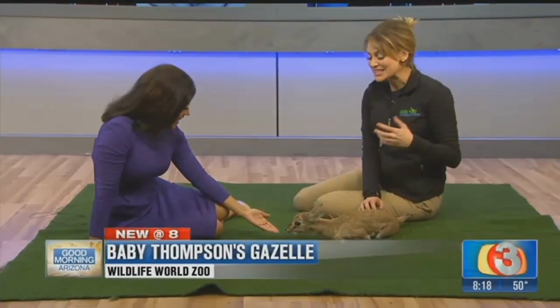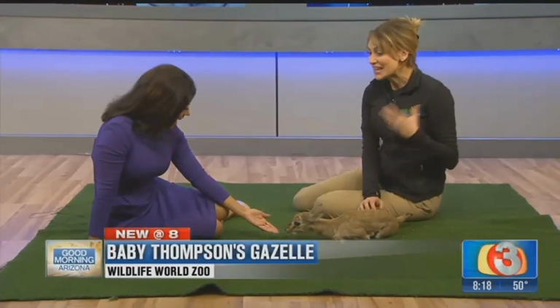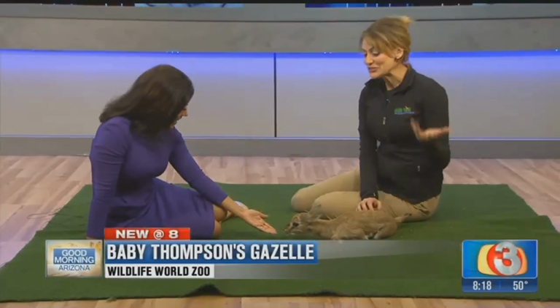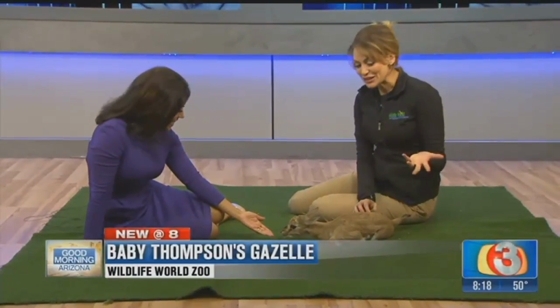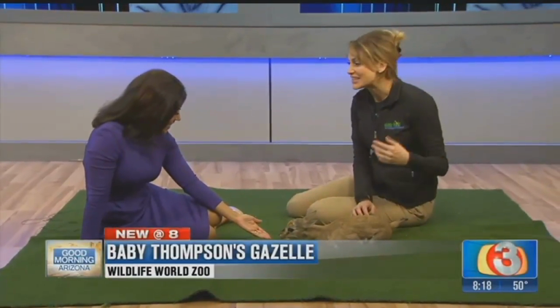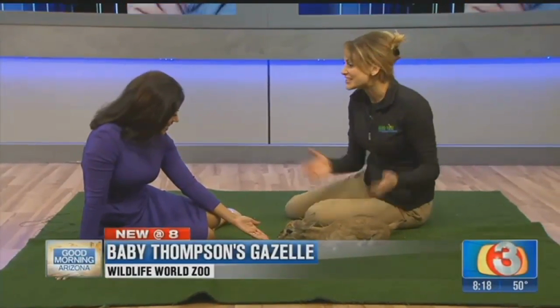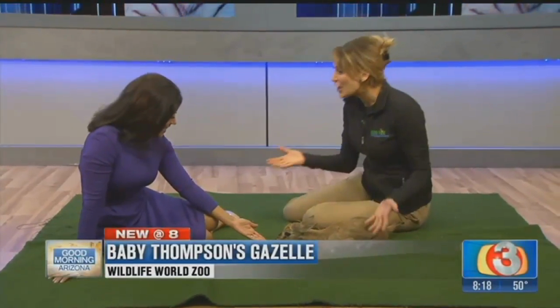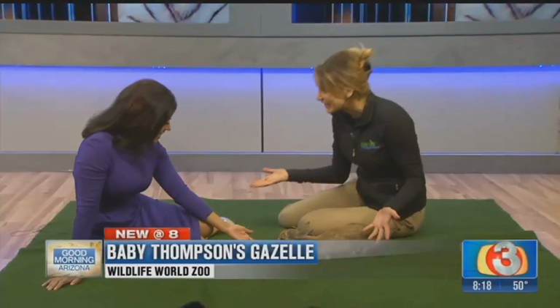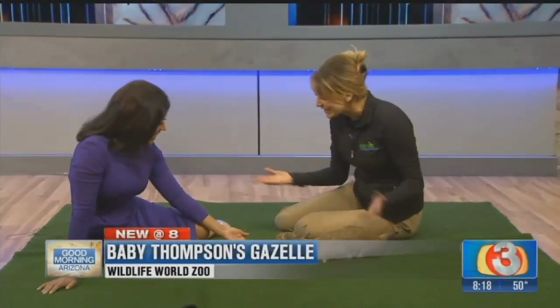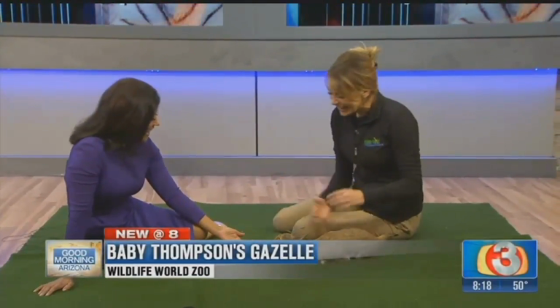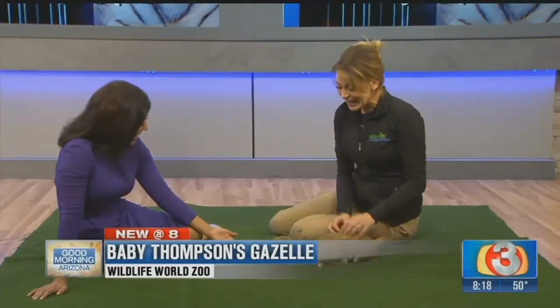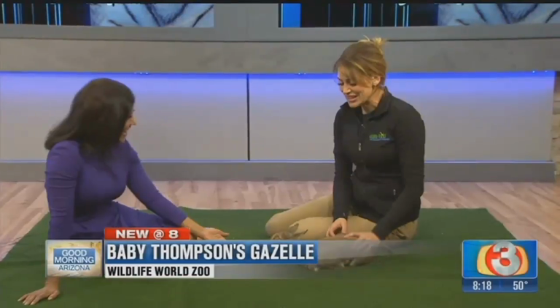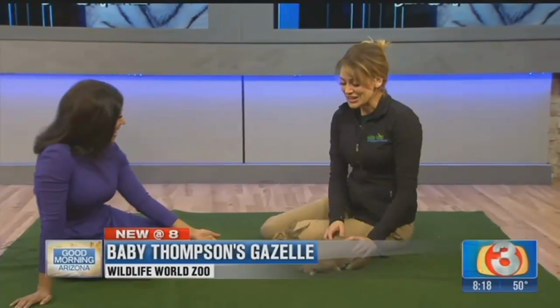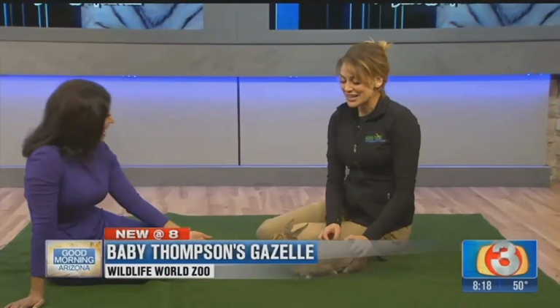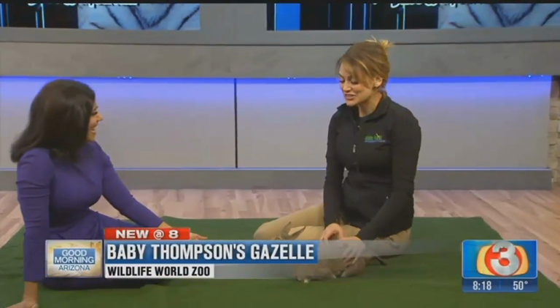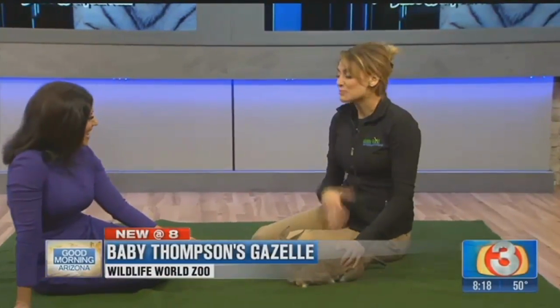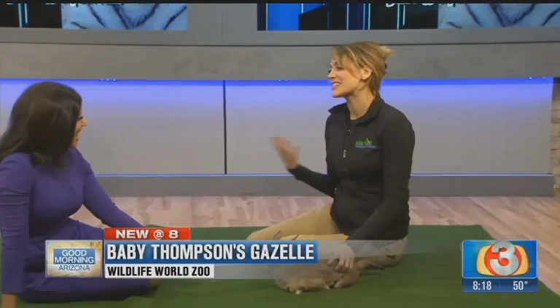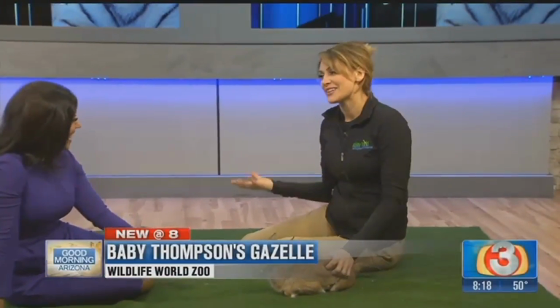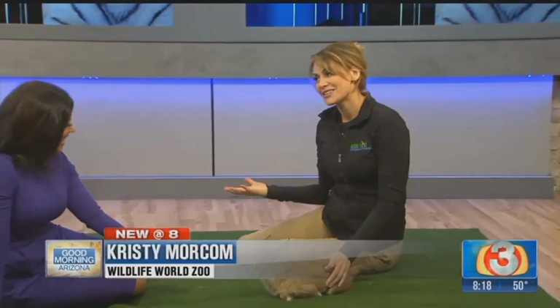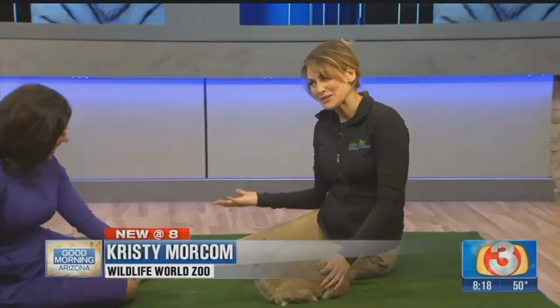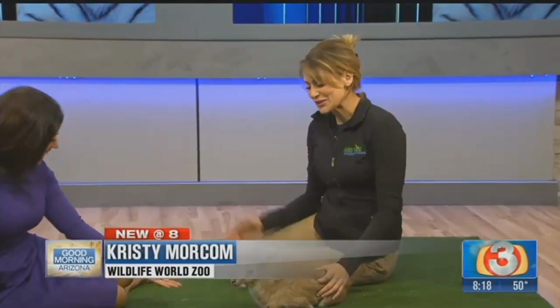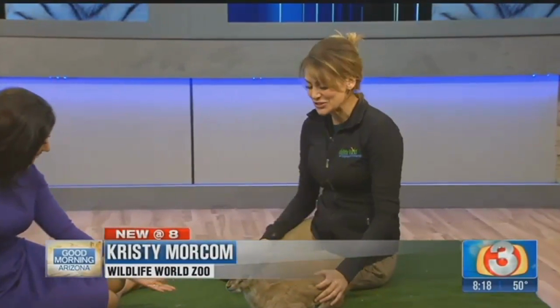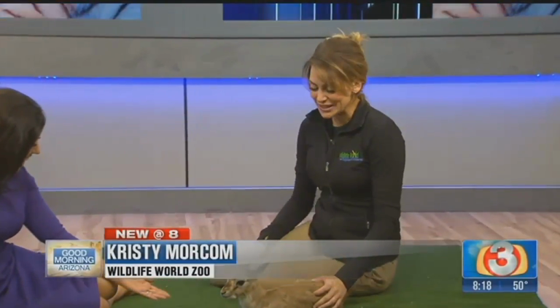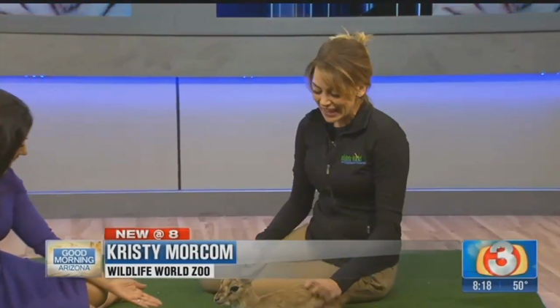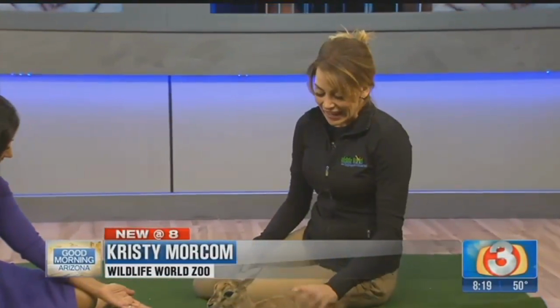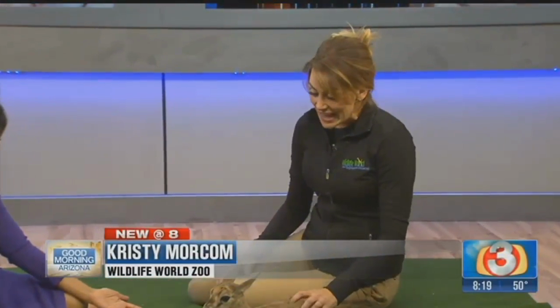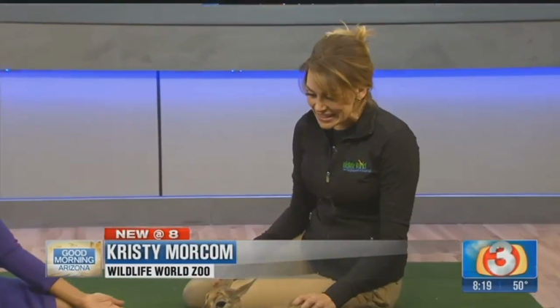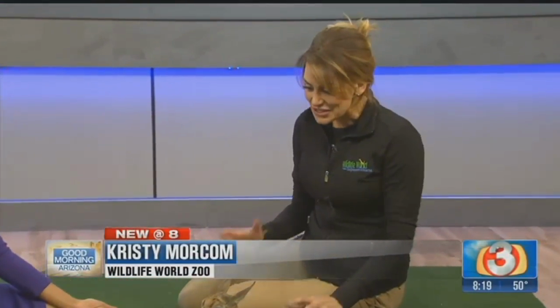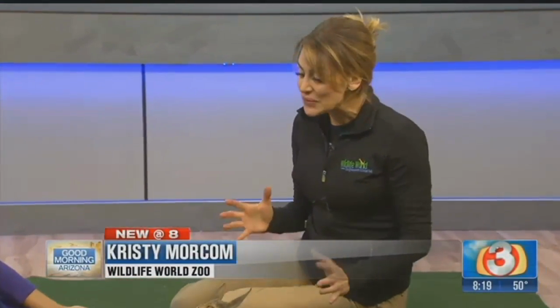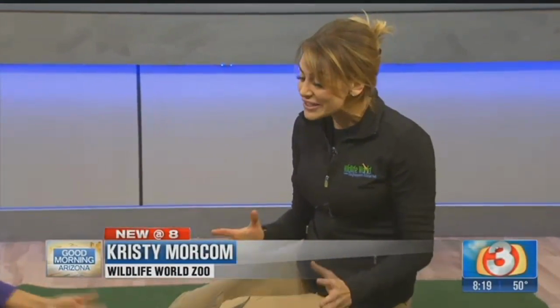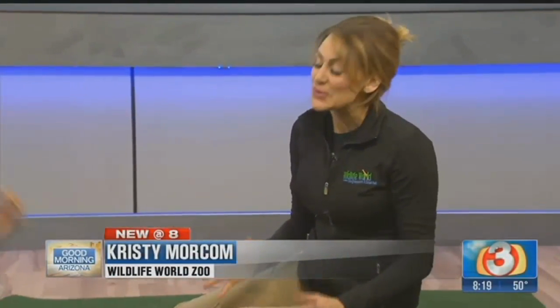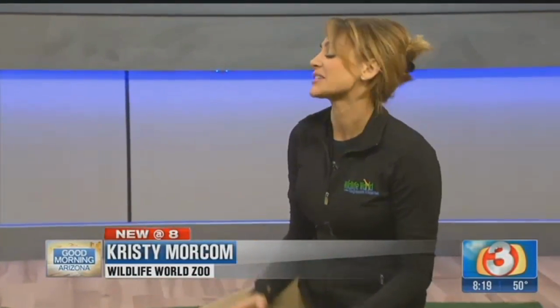This is Hilfiger. He is a Tommy. They're Thompson's gazelles, Tommies for short, and yeah, these guys are really quick.